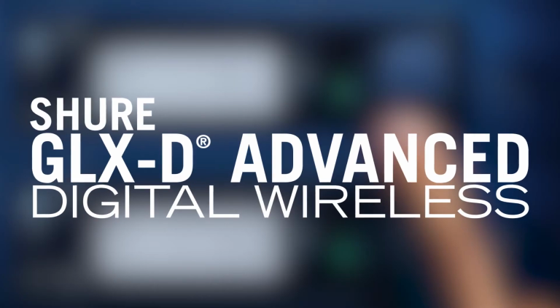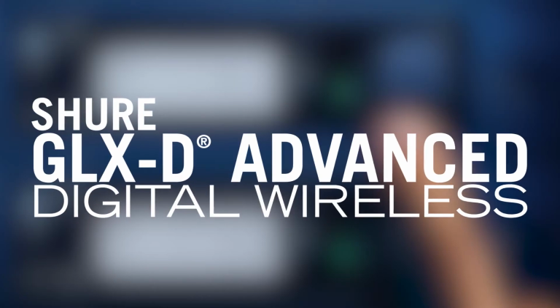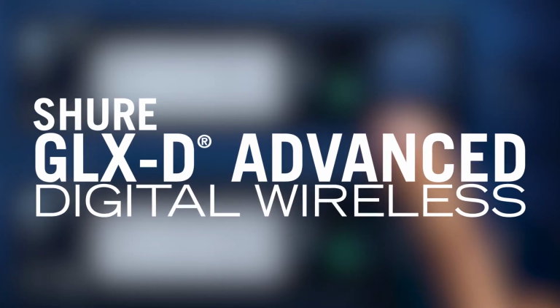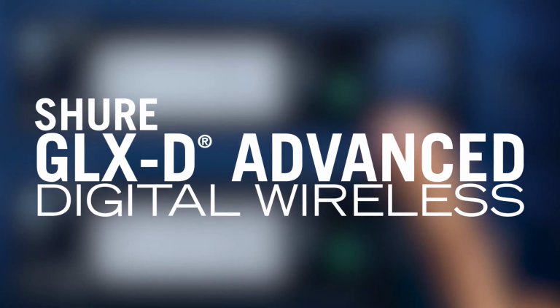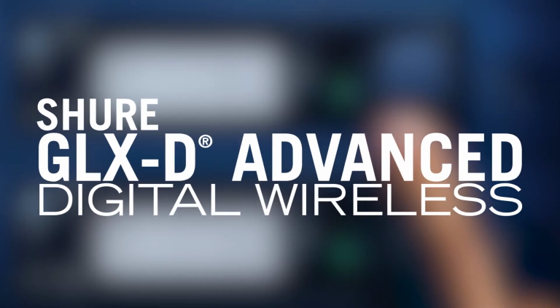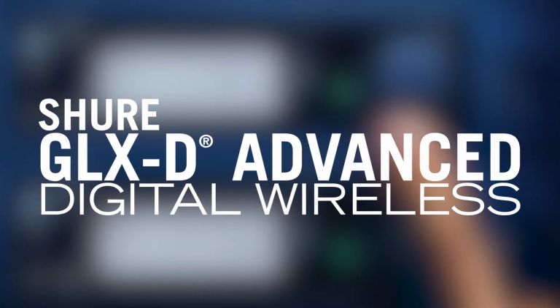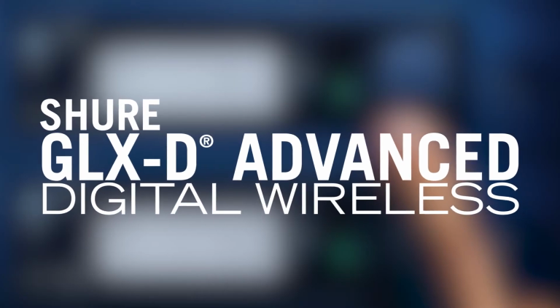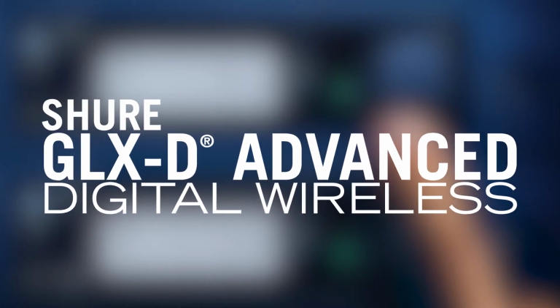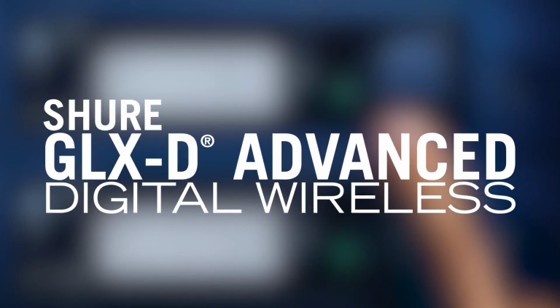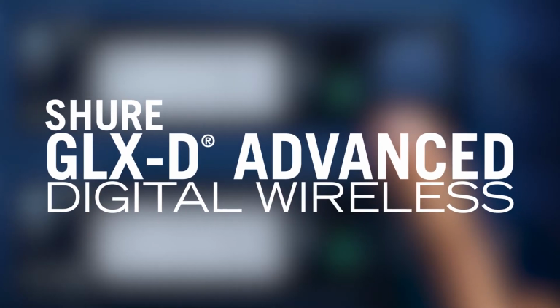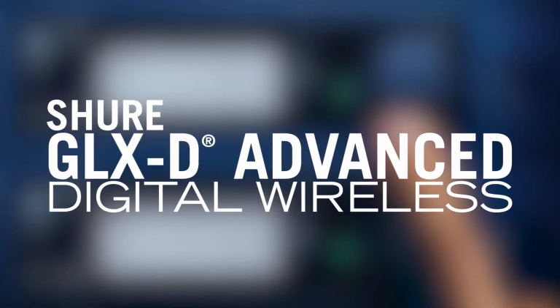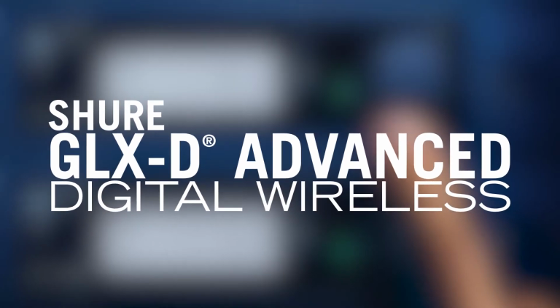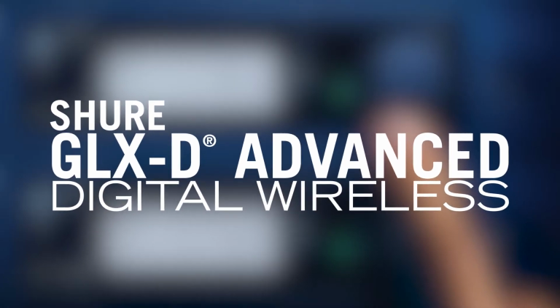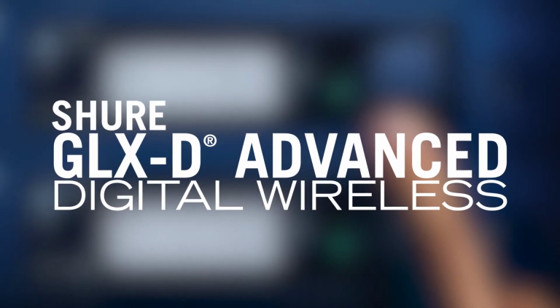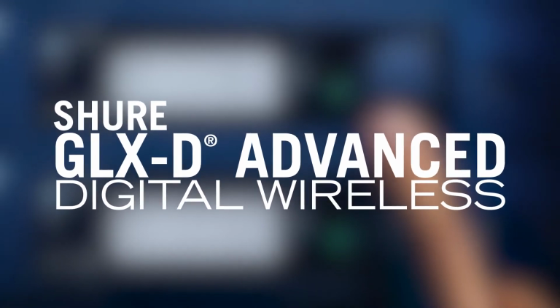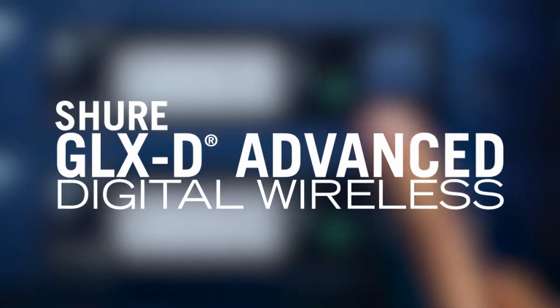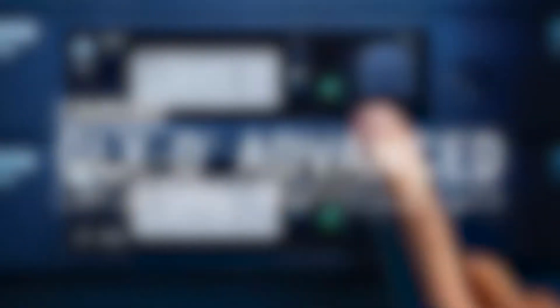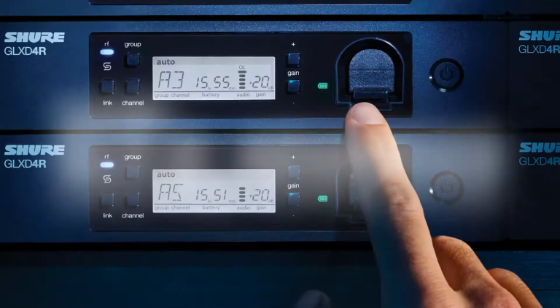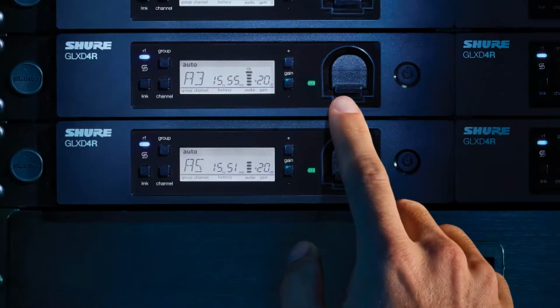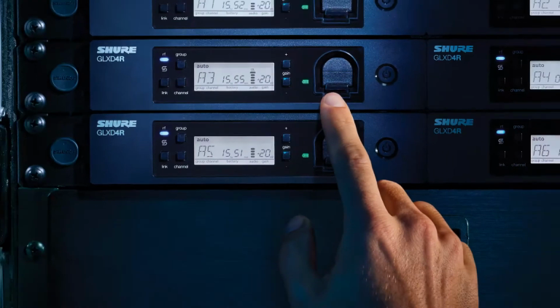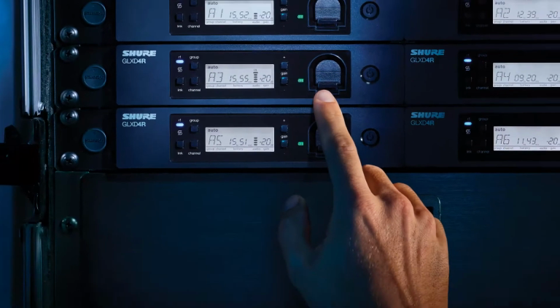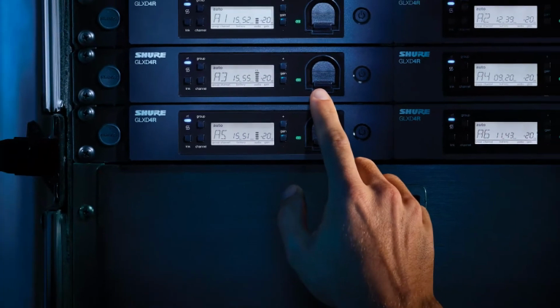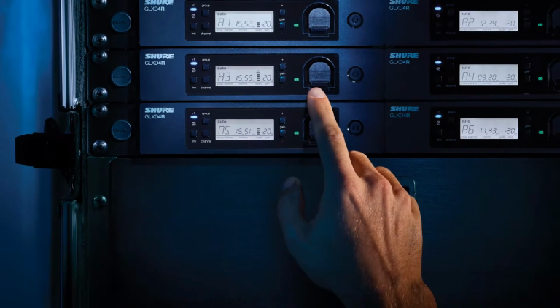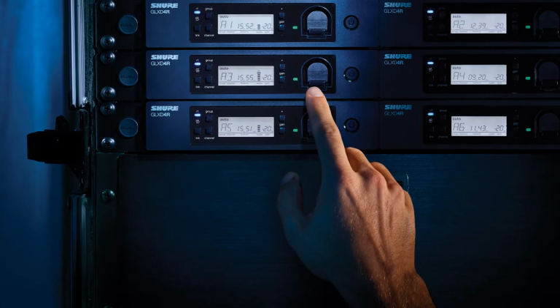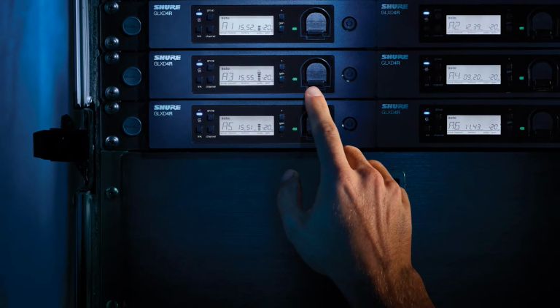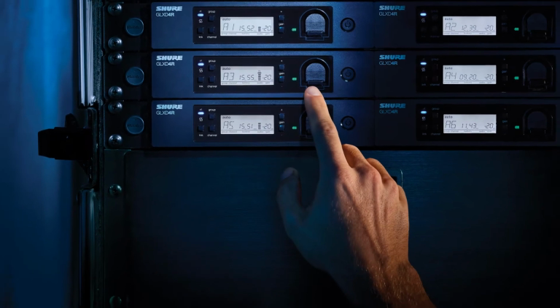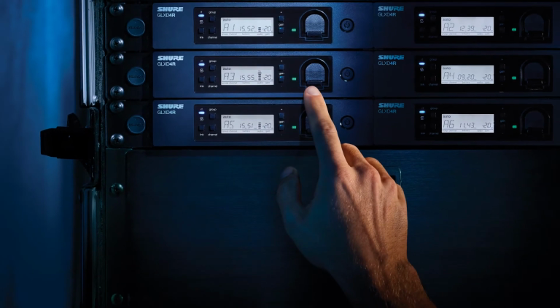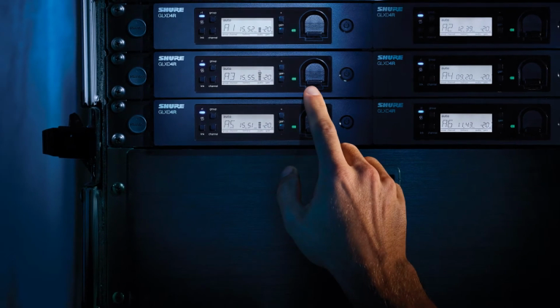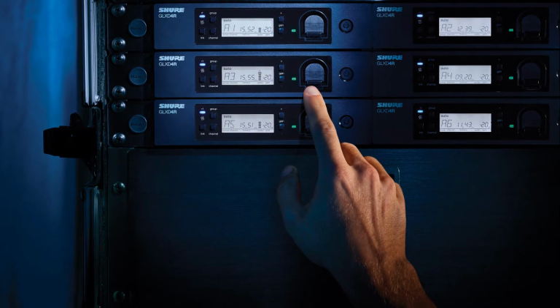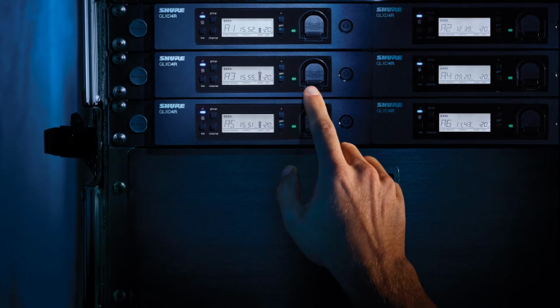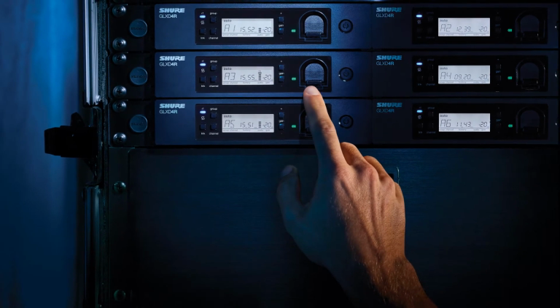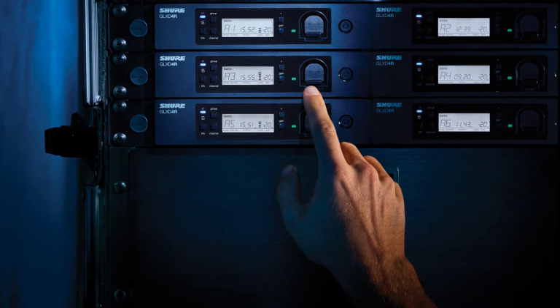GLX-D Advanced Digital Wireless — for the best sounding, easiest multi-system wireless experience available.